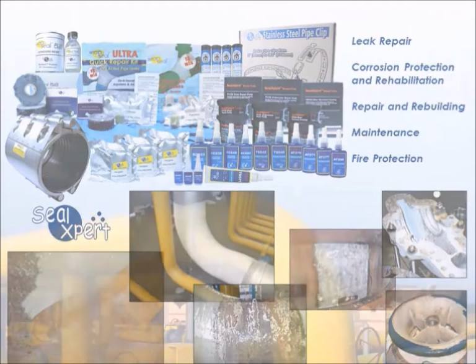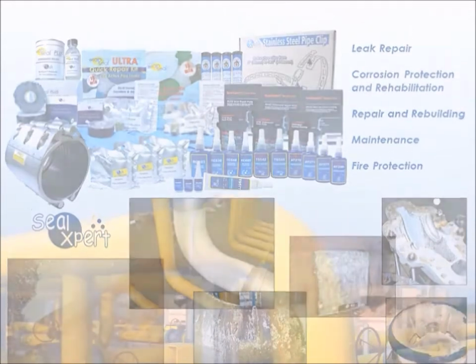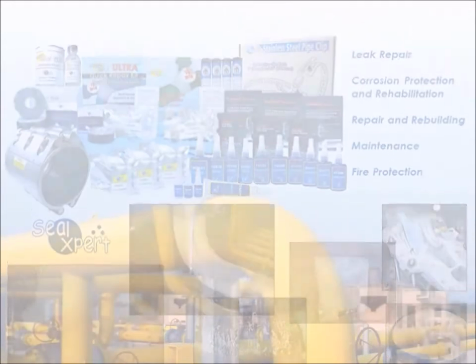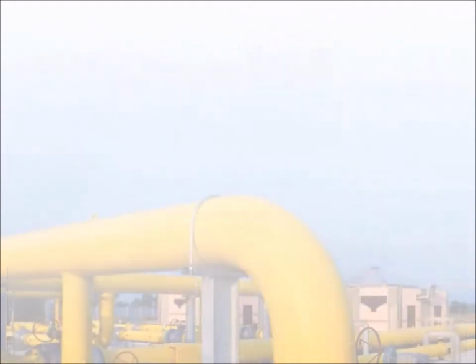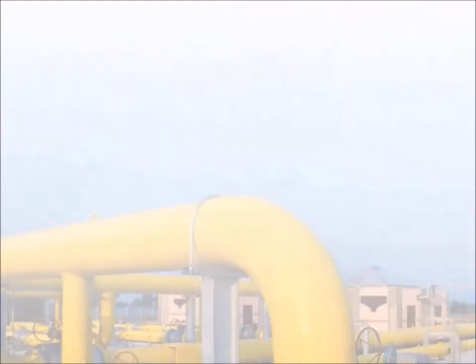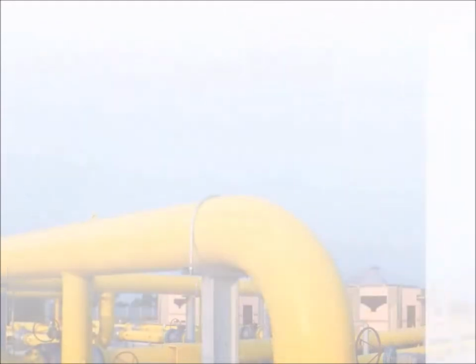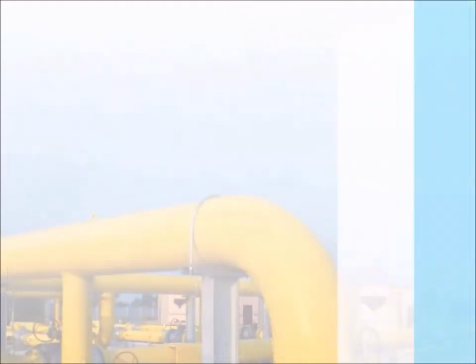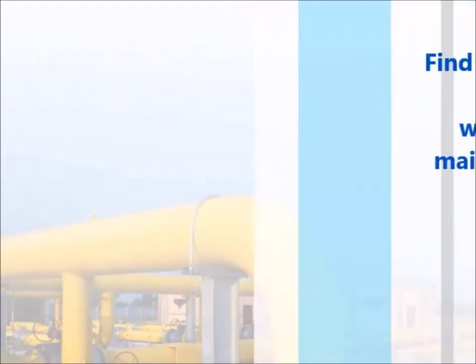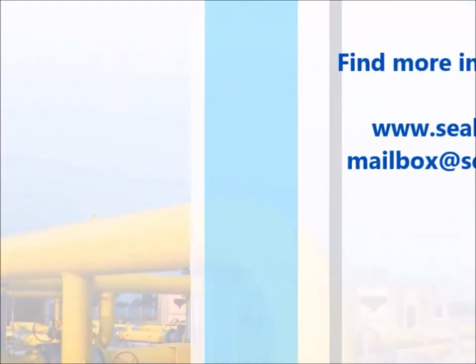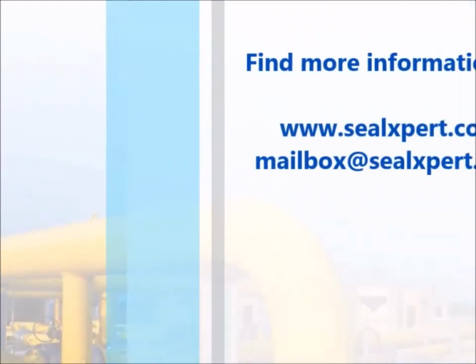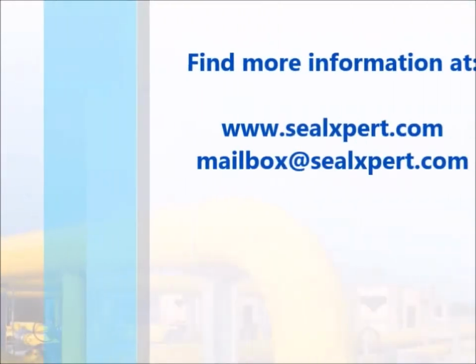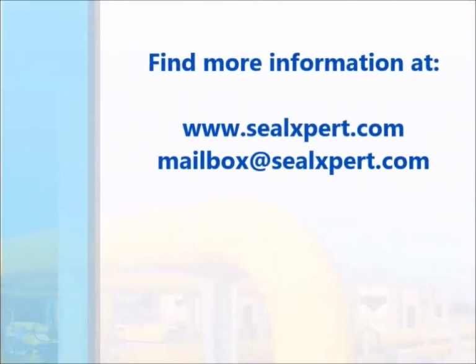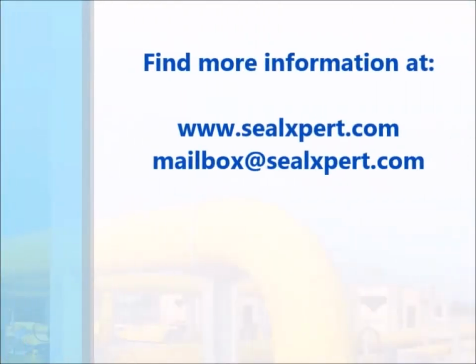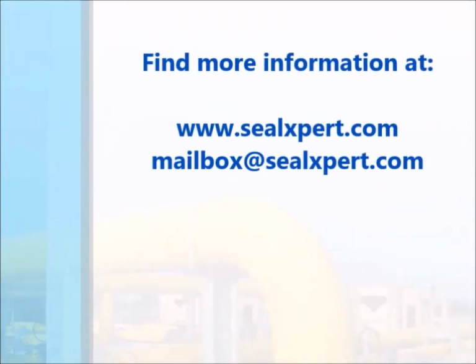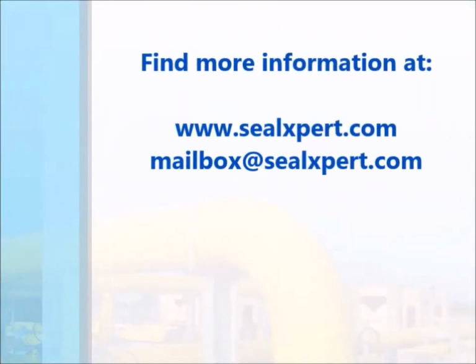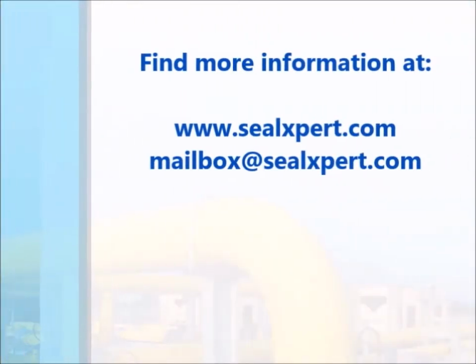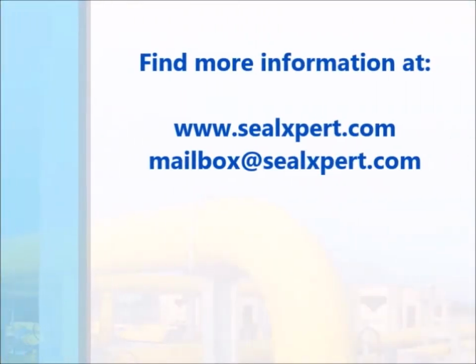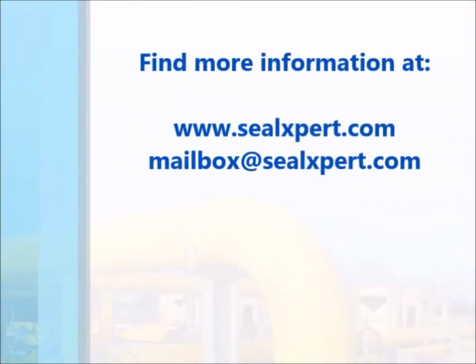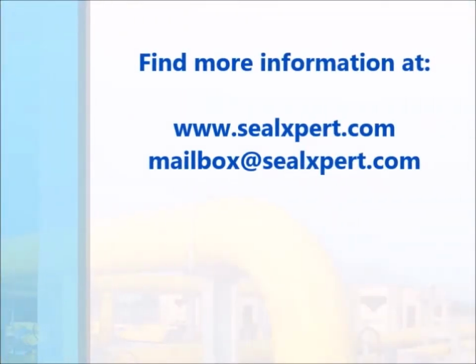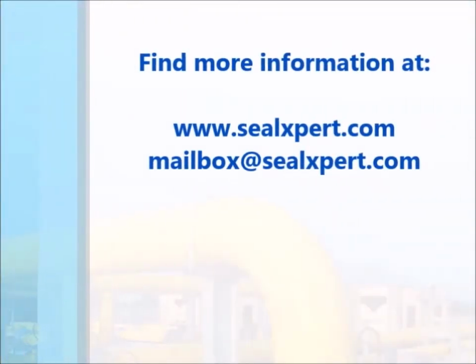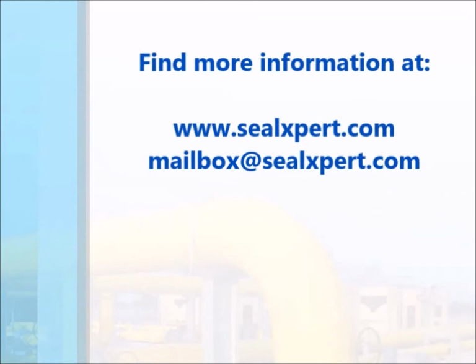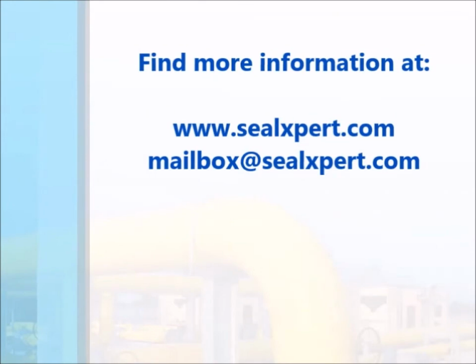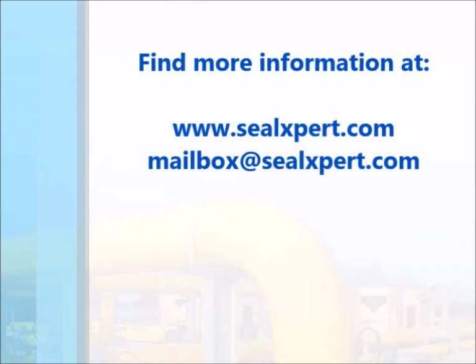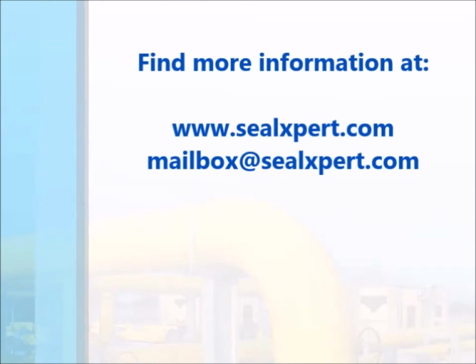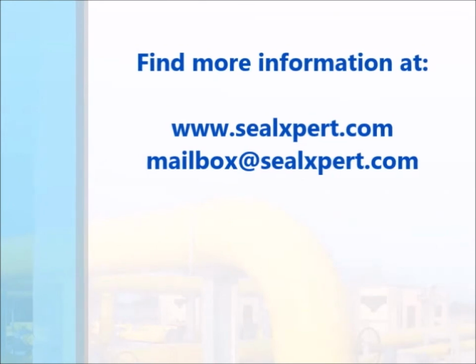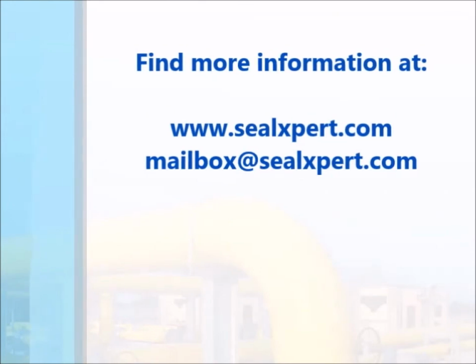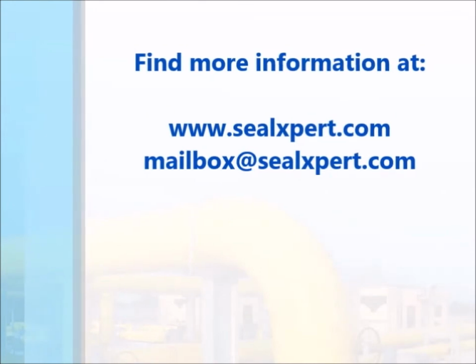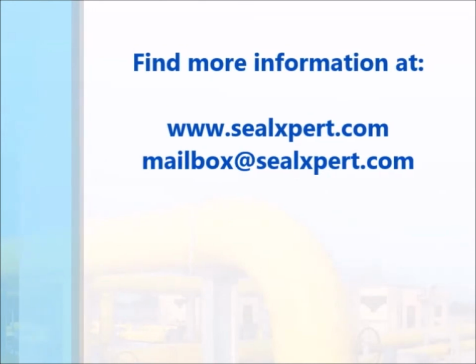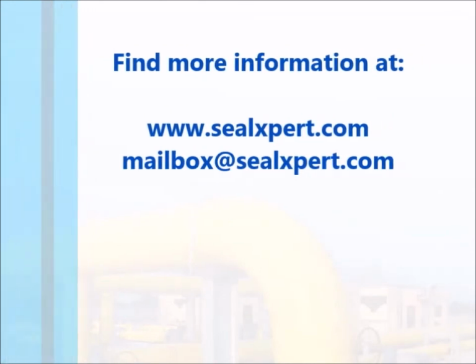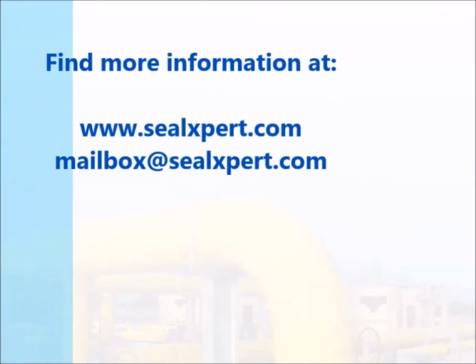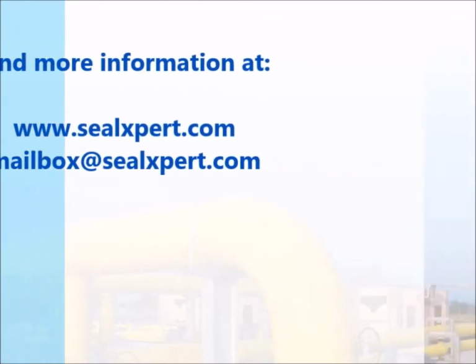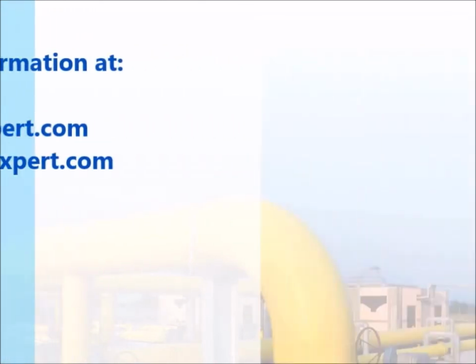For more information, visit our website at www.sealxpert.com.